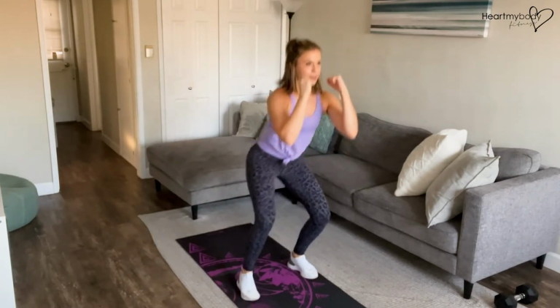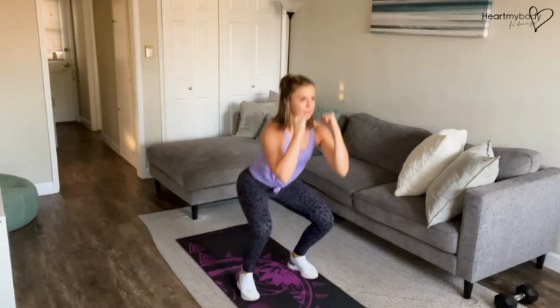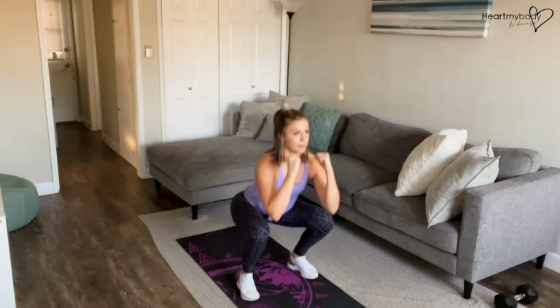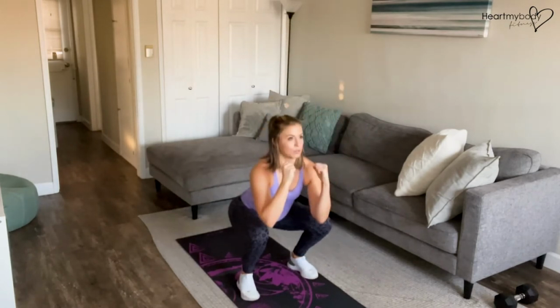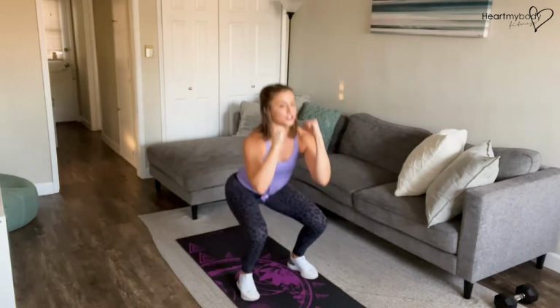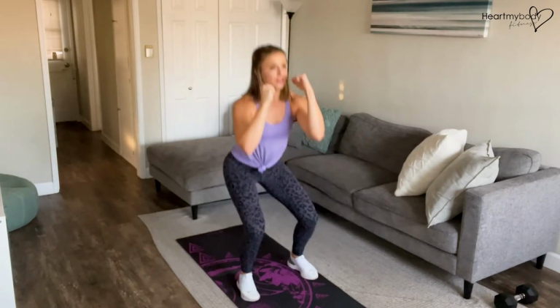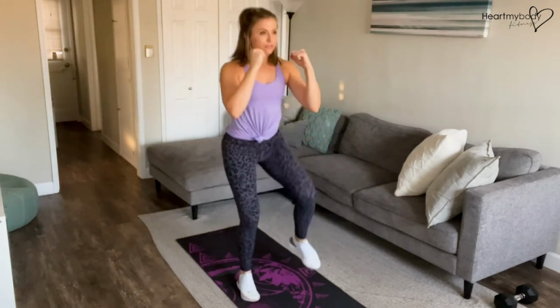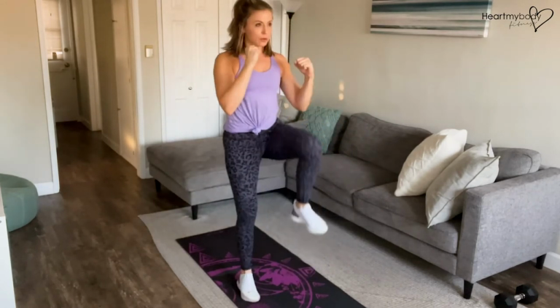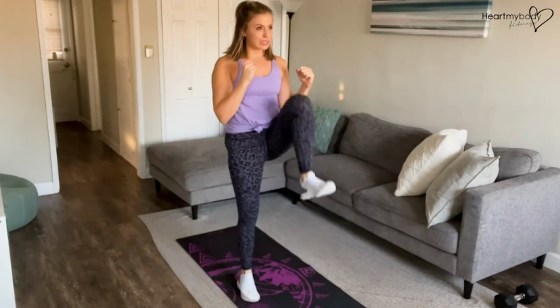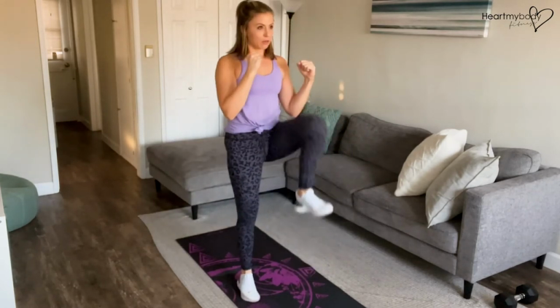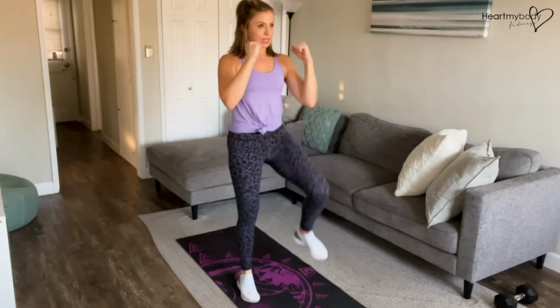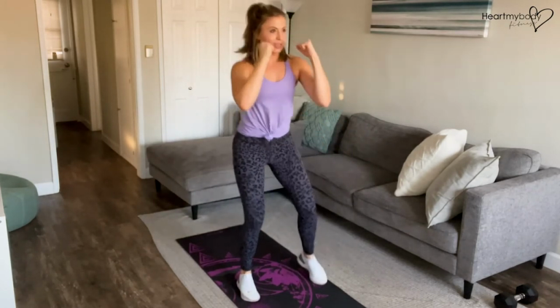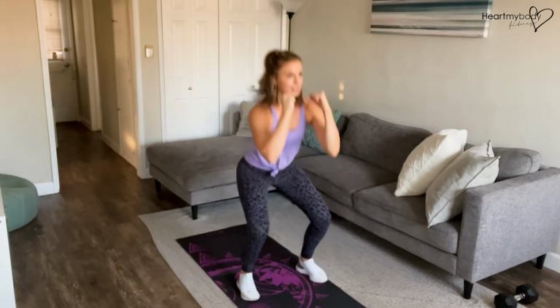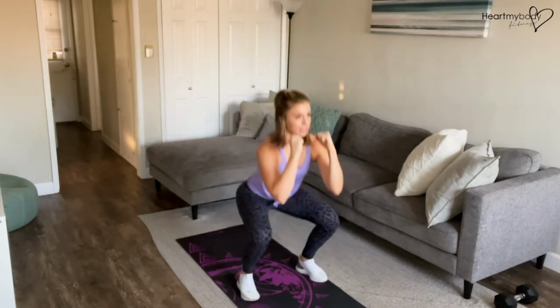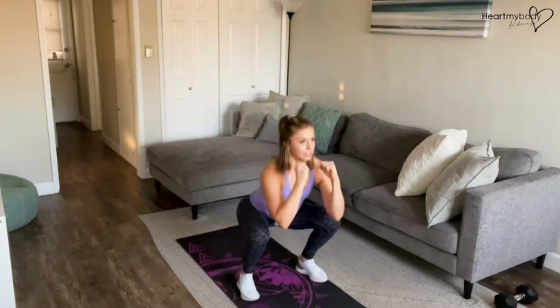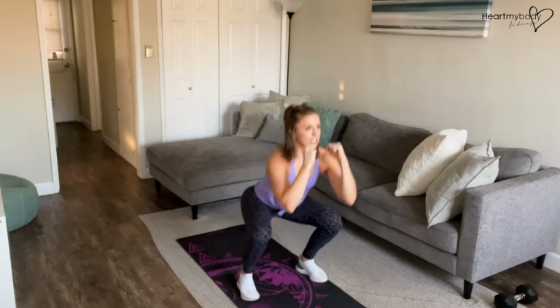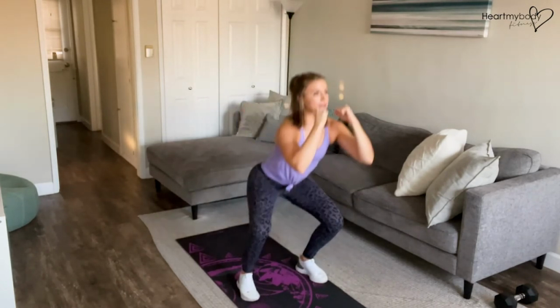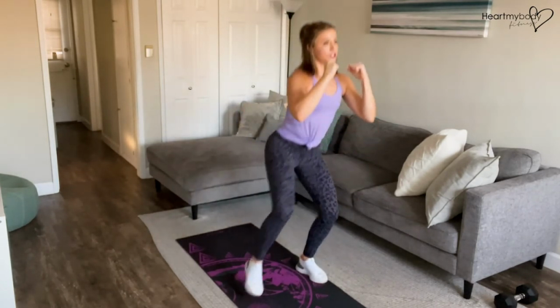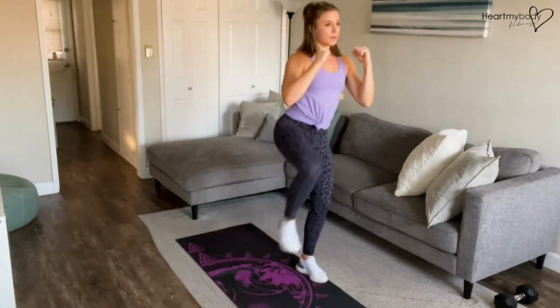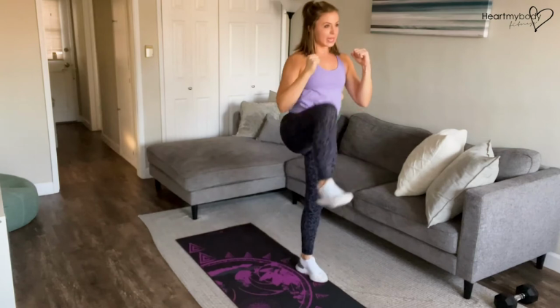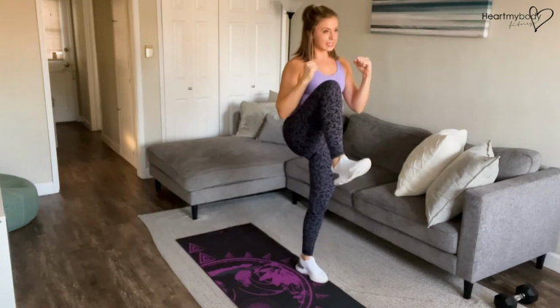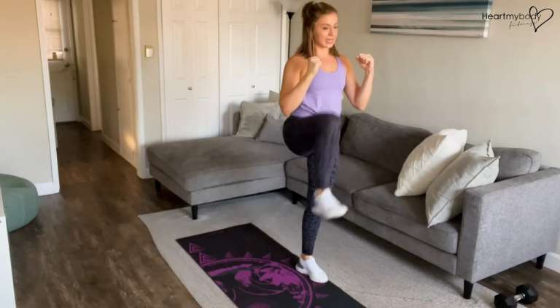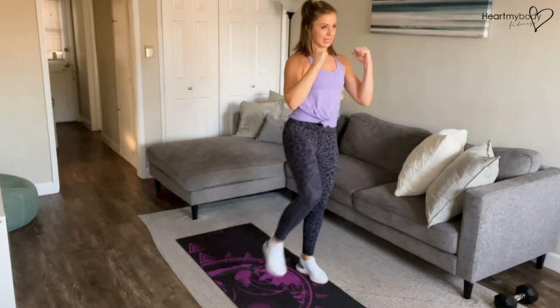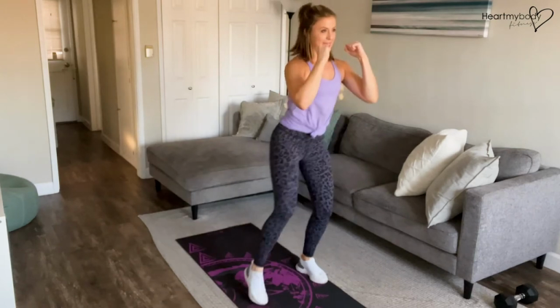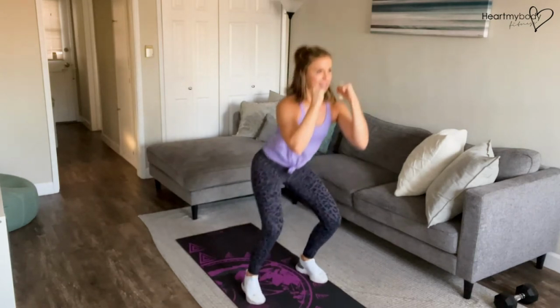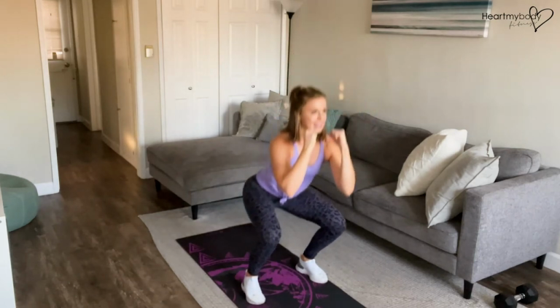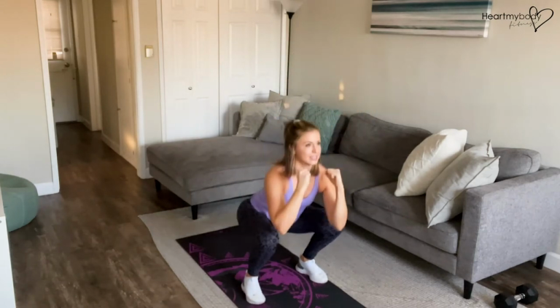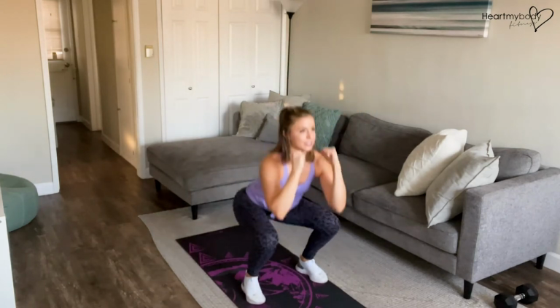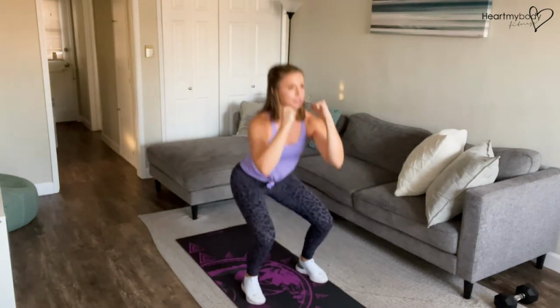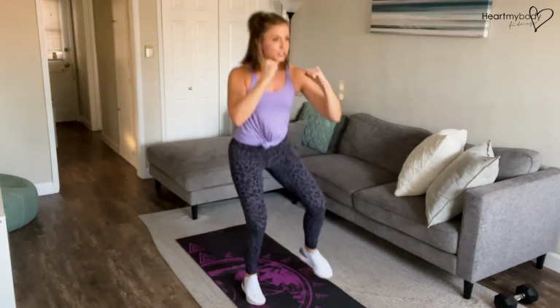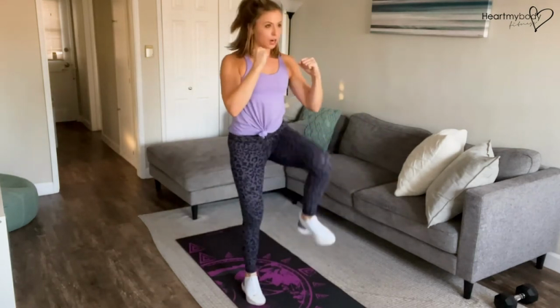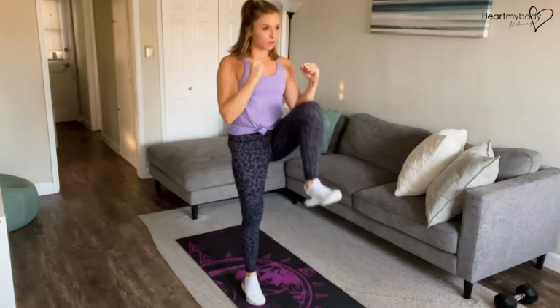Once you've got the form down, challenge your pace to increase your heart rate.